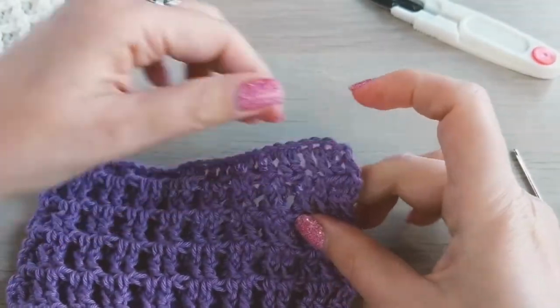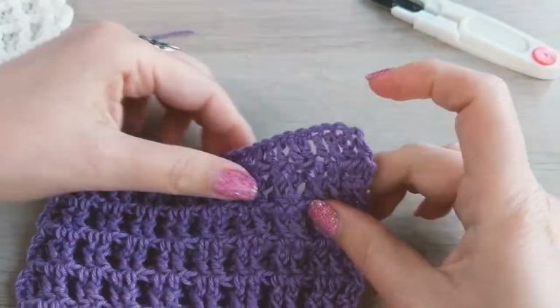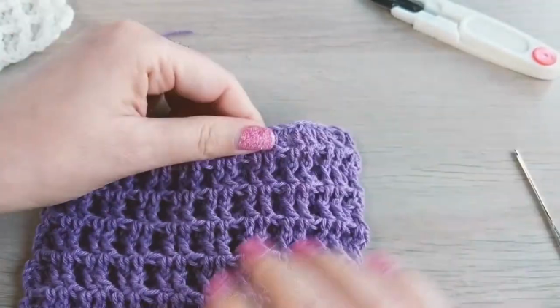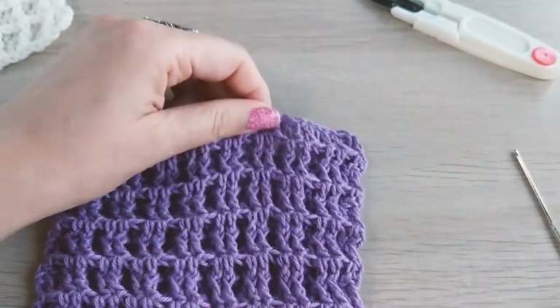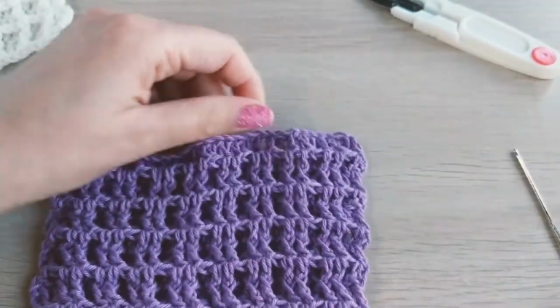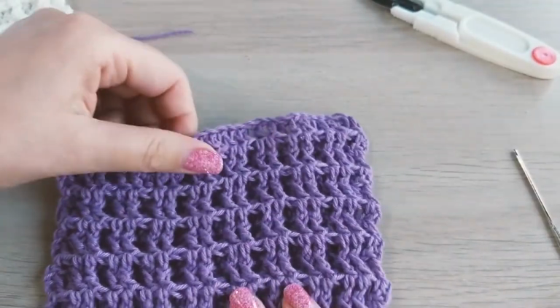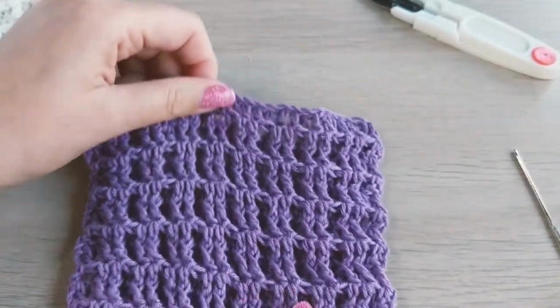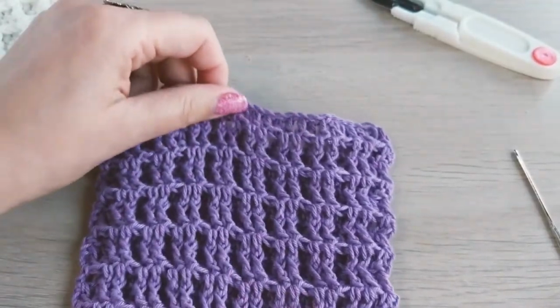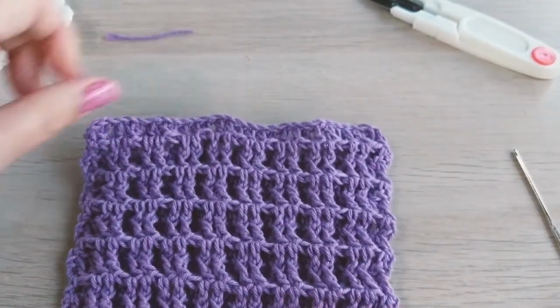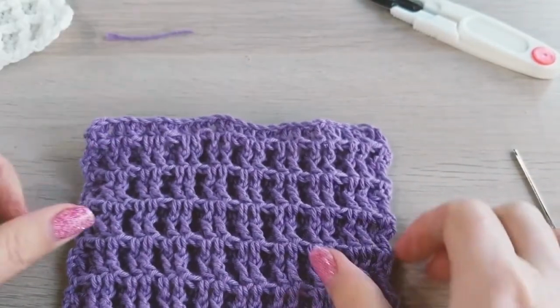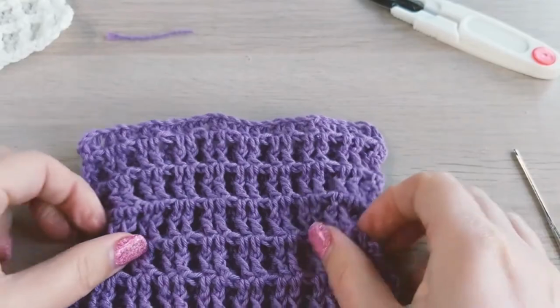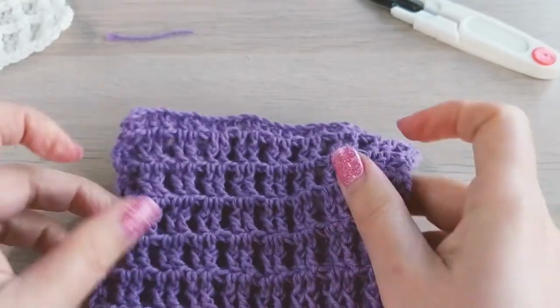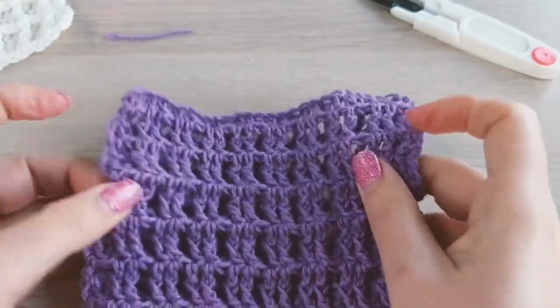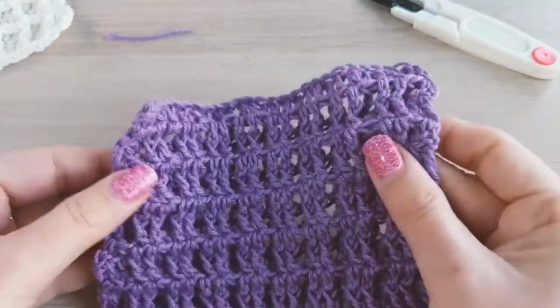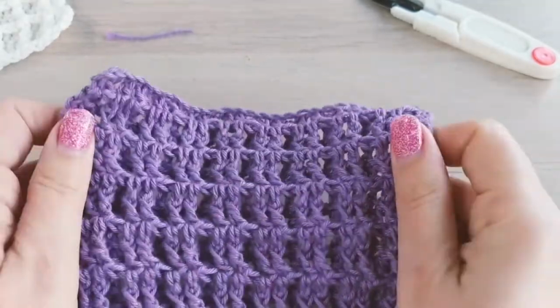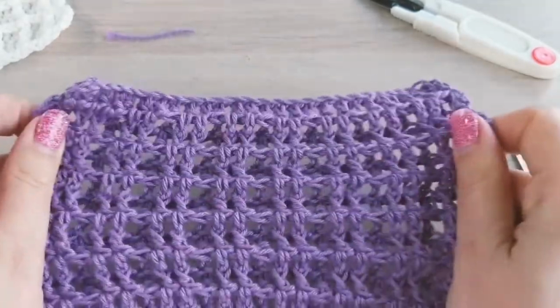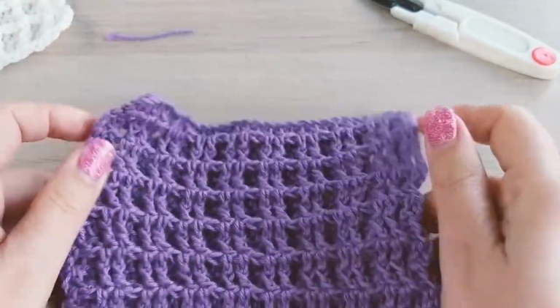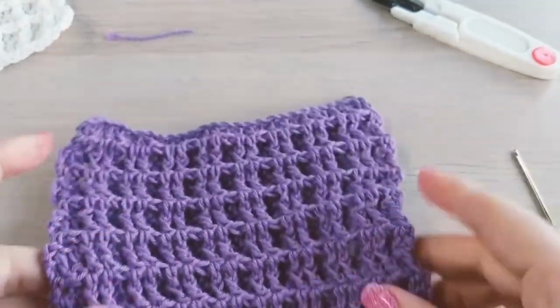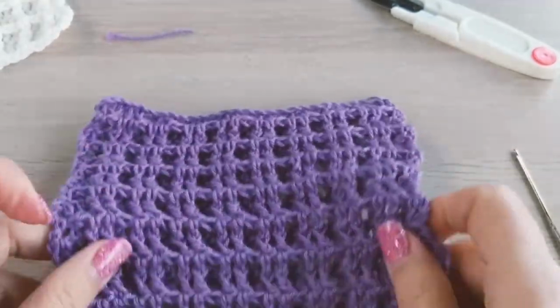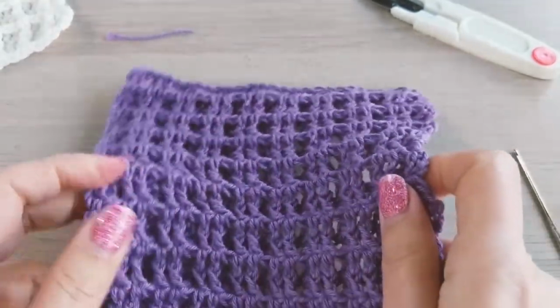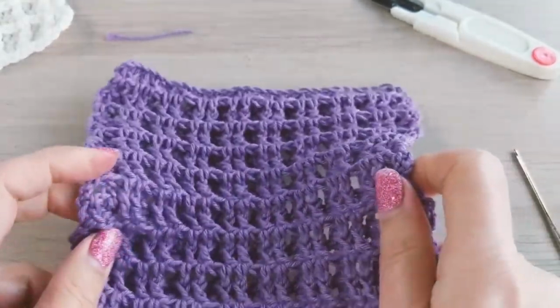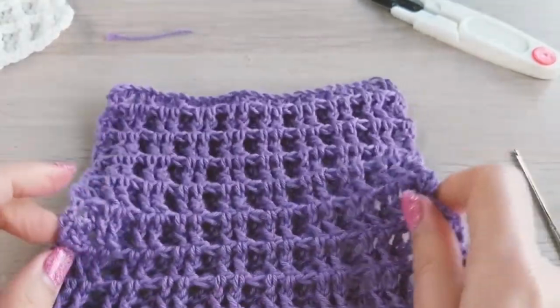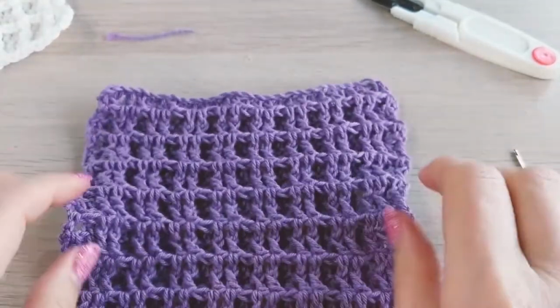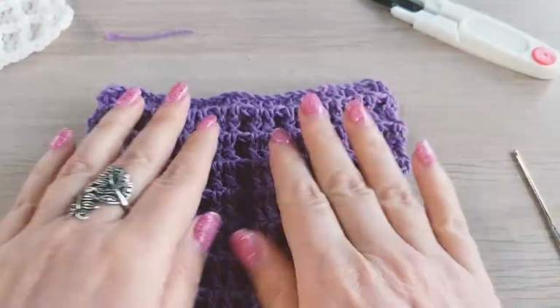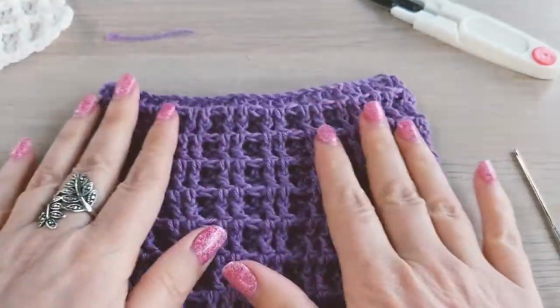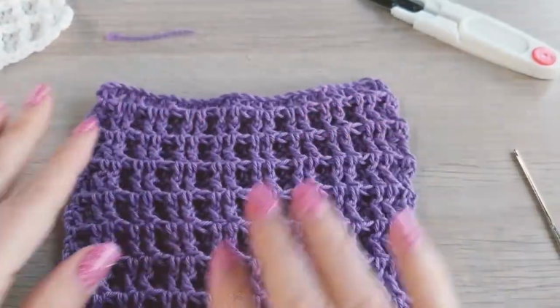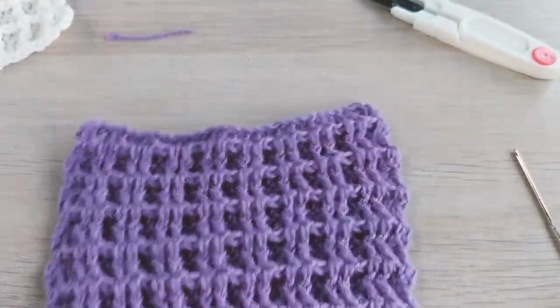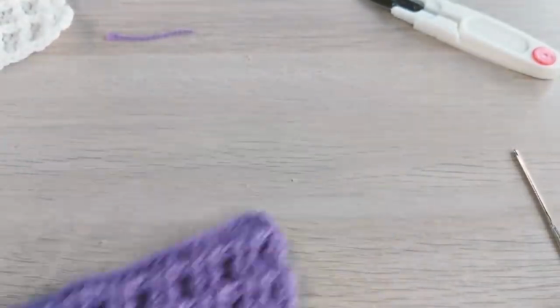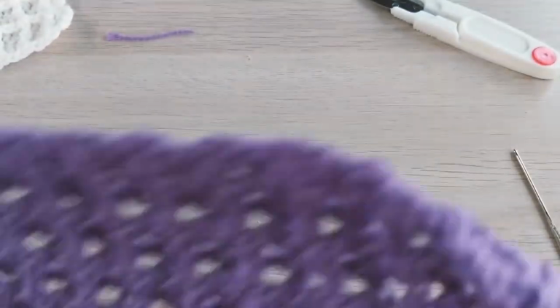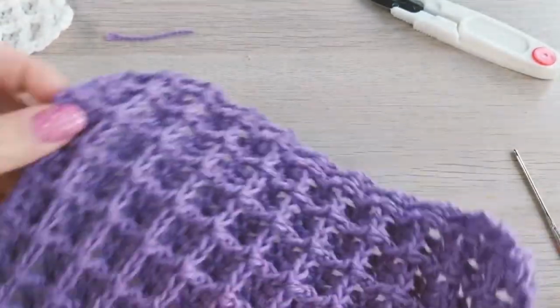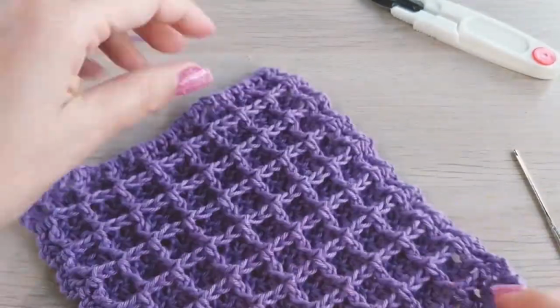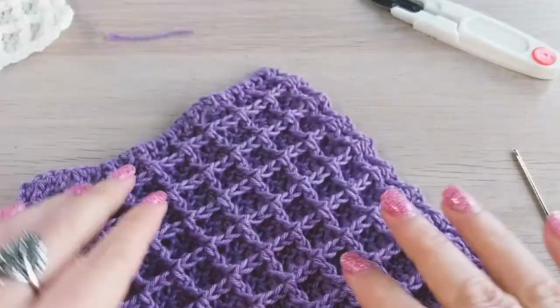And that's it — this was the waffle stitch. I hope you liked this video. Thanks for watching, and see you next time.